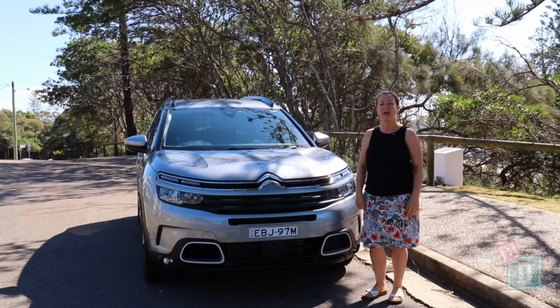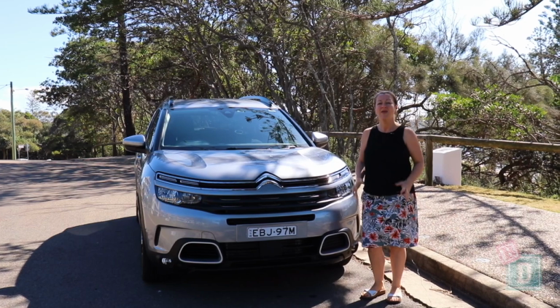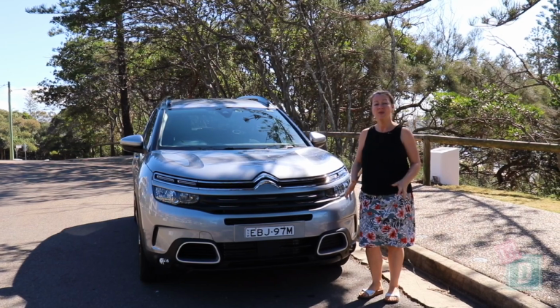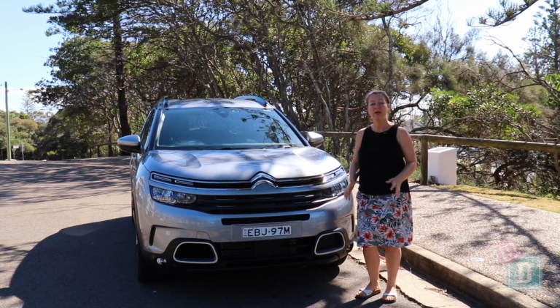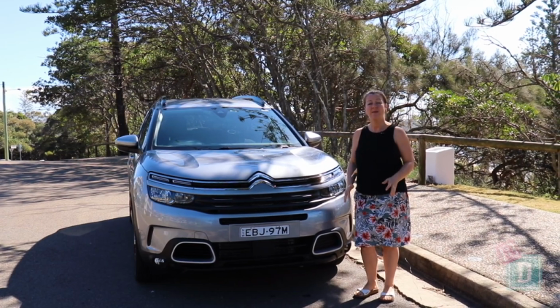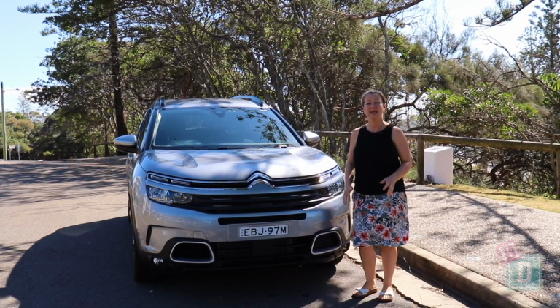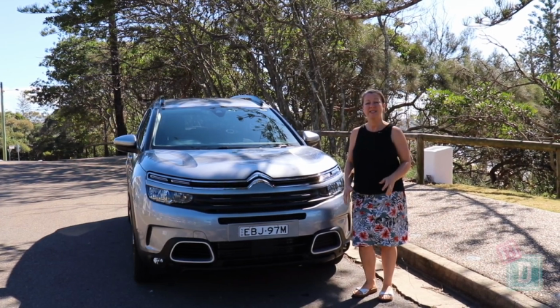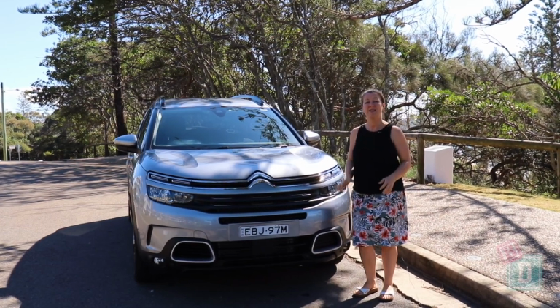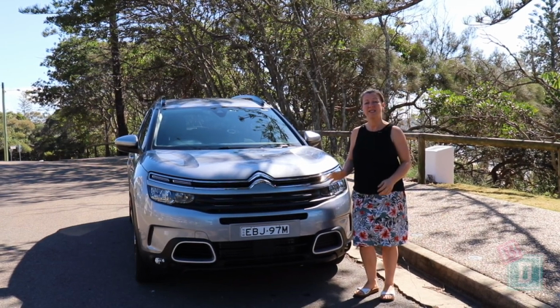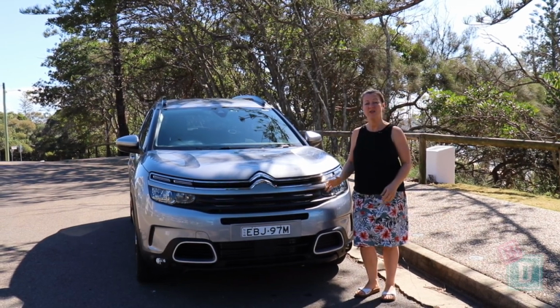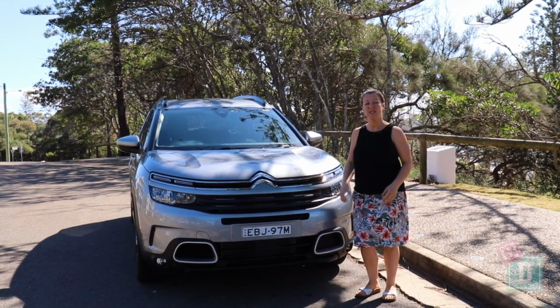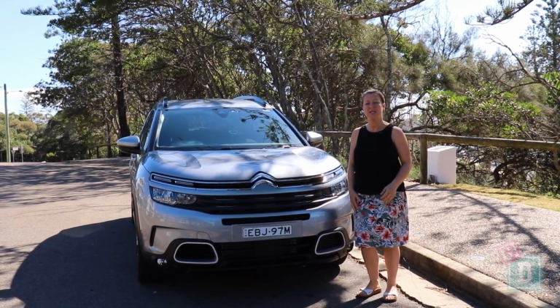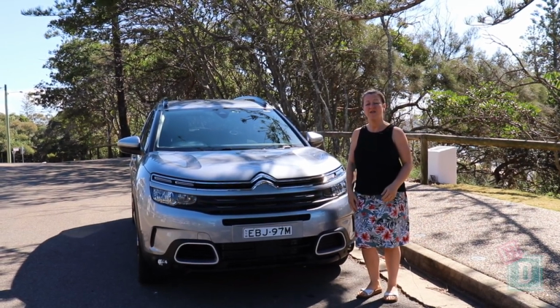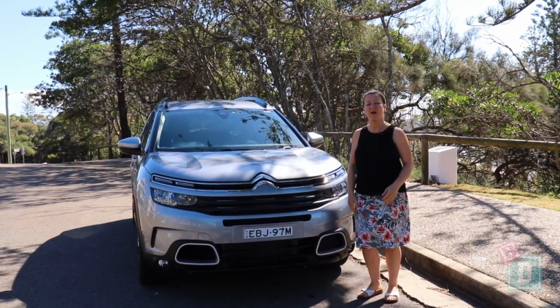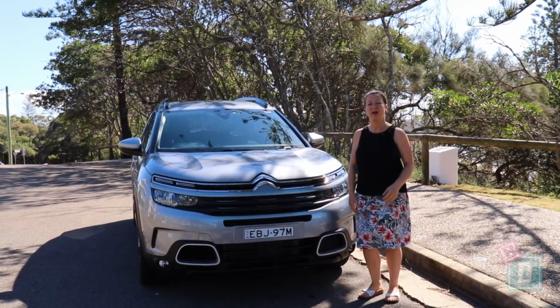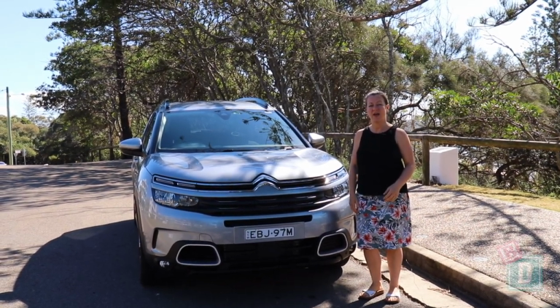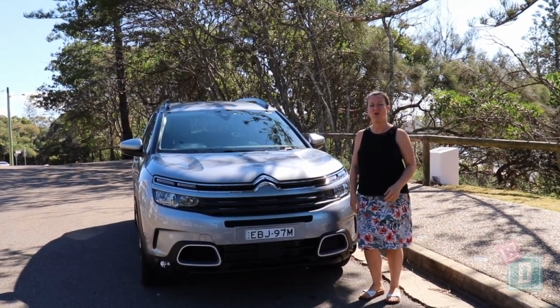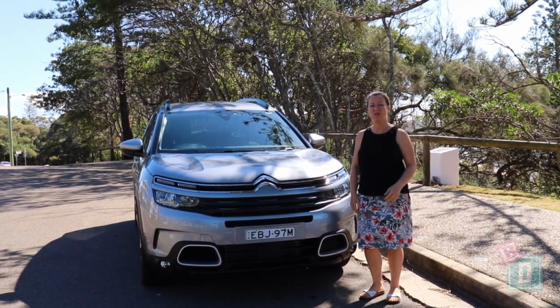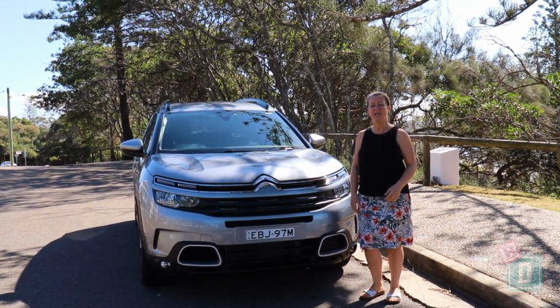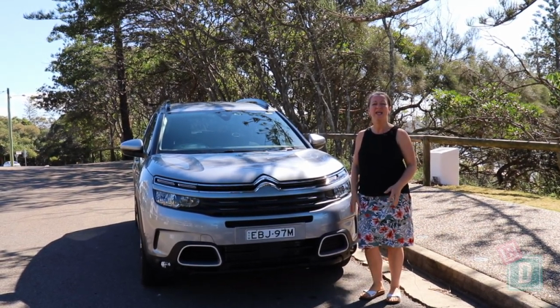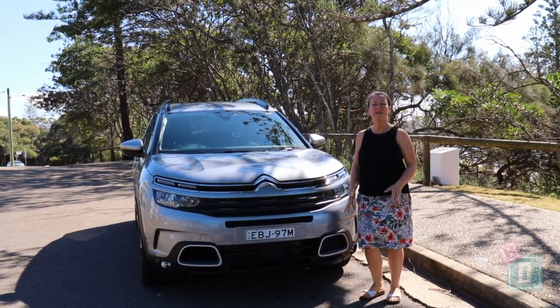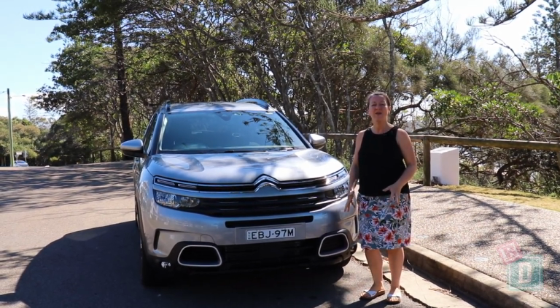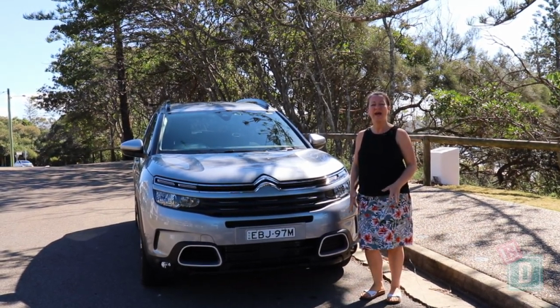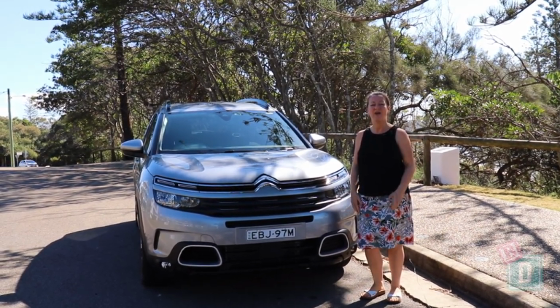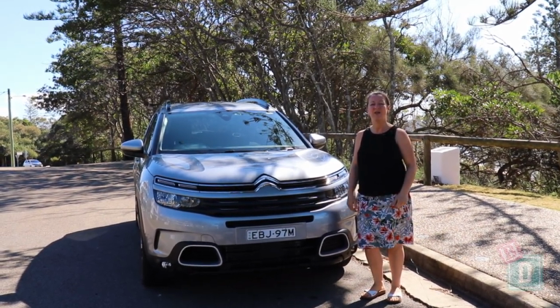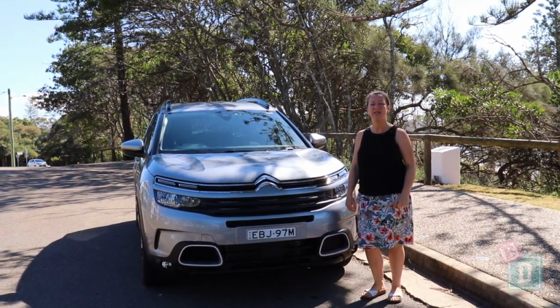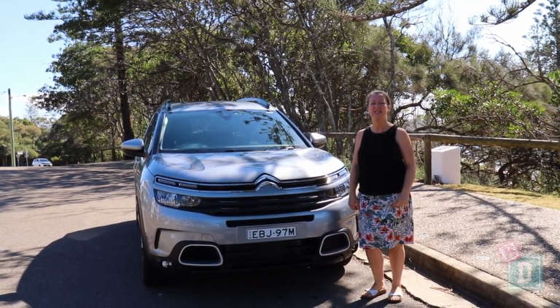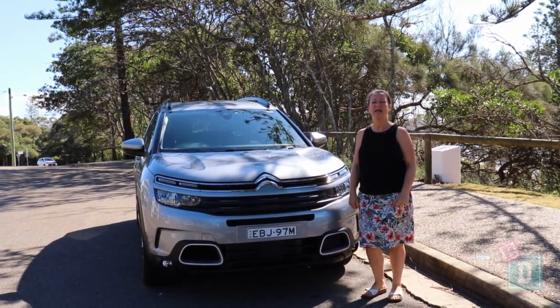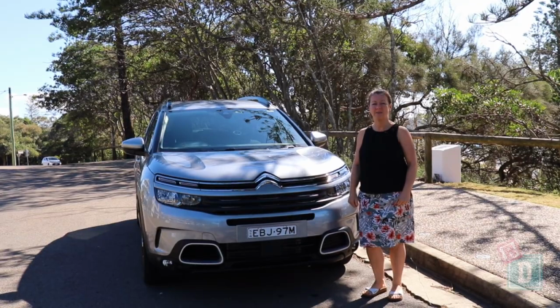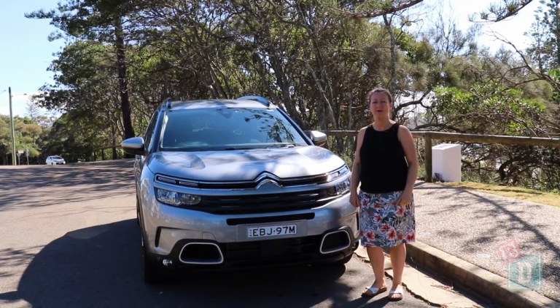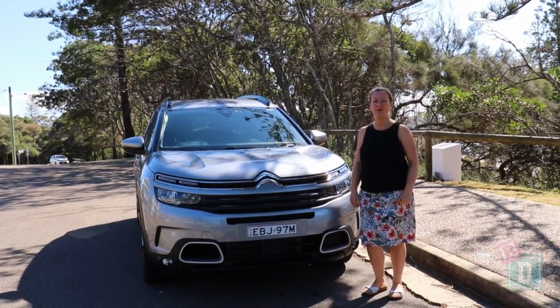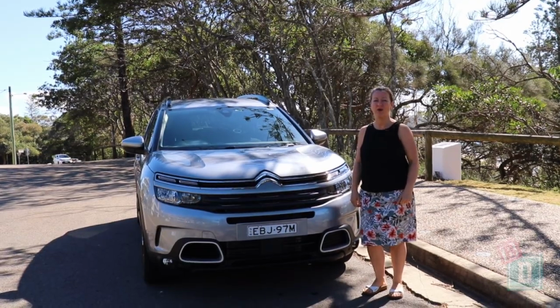This week I'm testing the Citroen C5 Aircross. Let's find out how good it is as a baby drive.